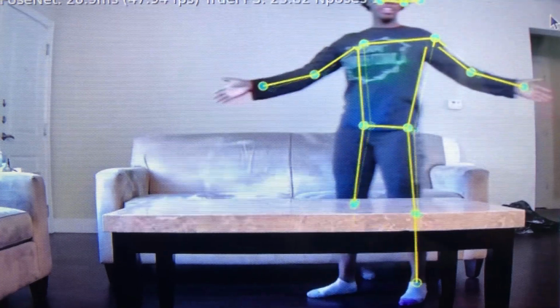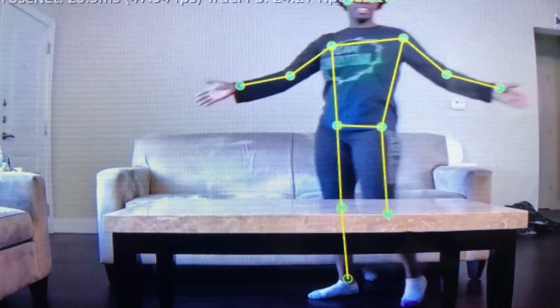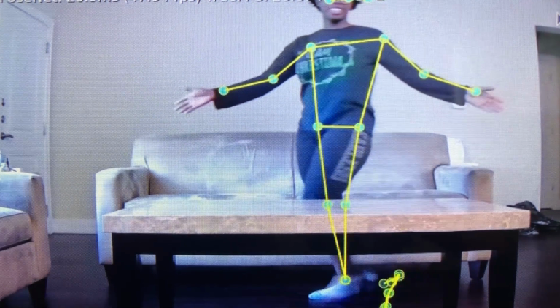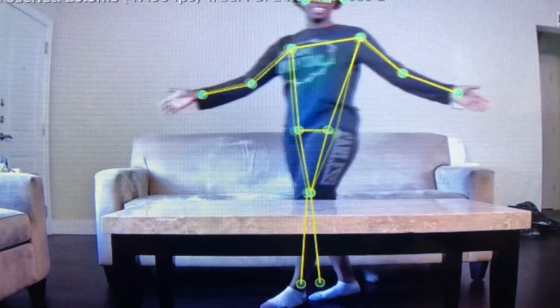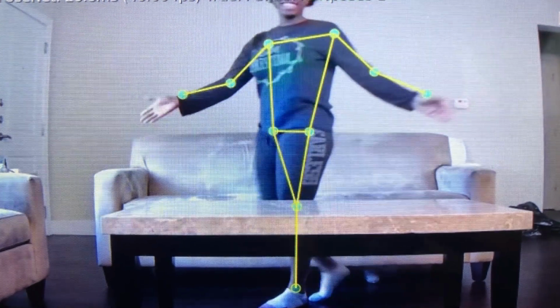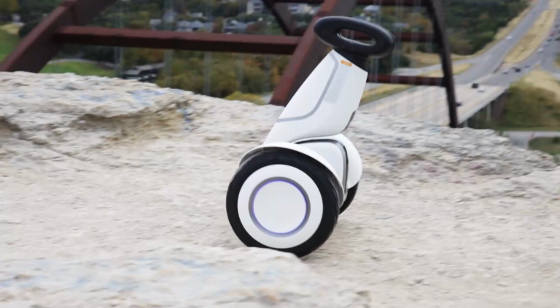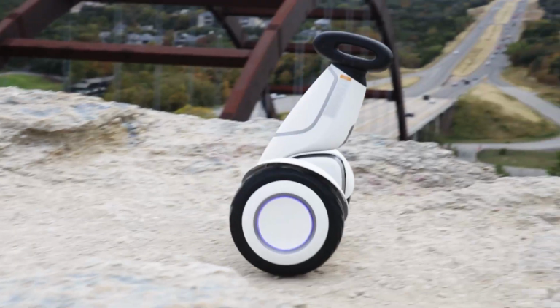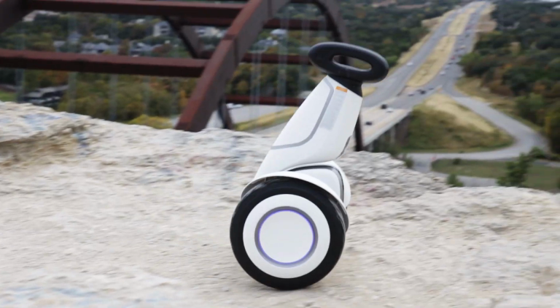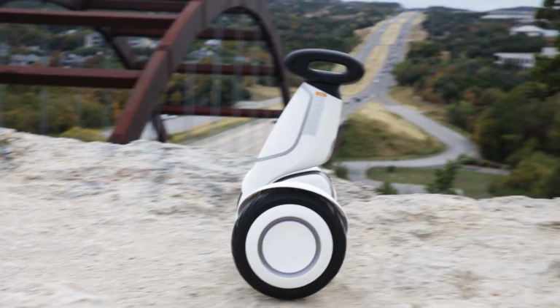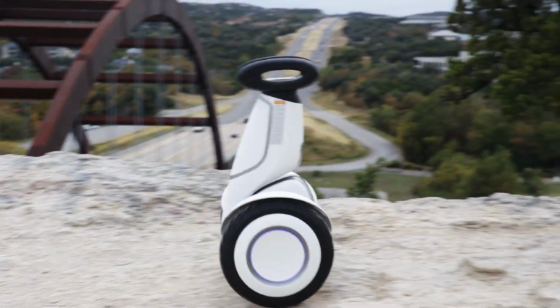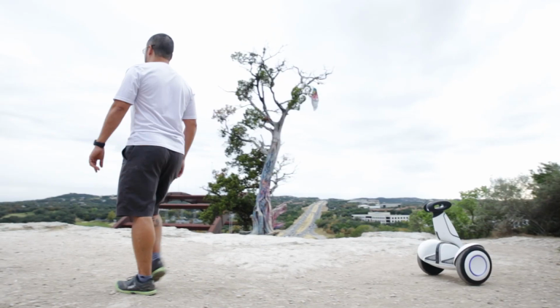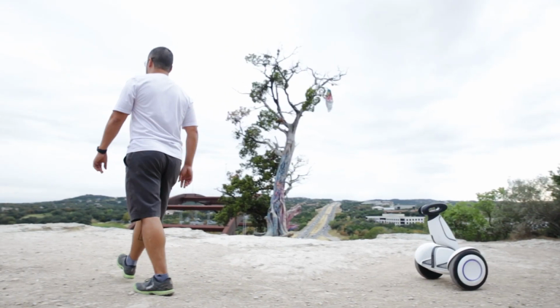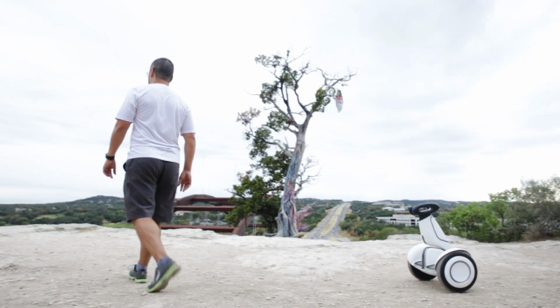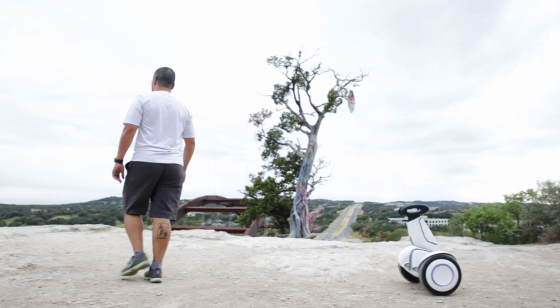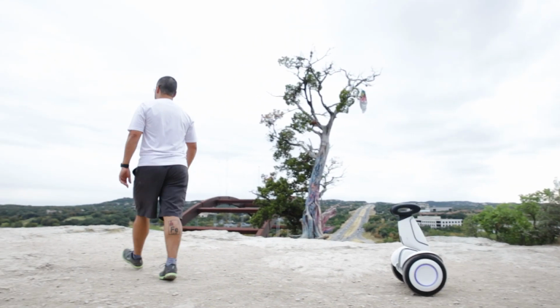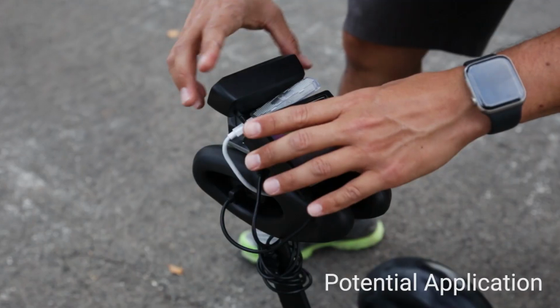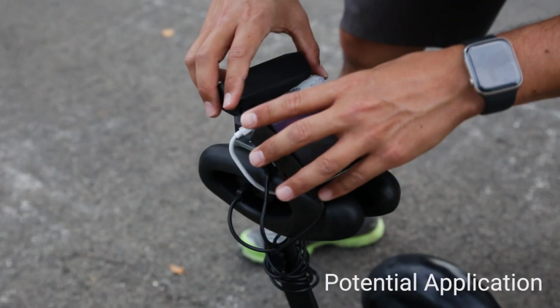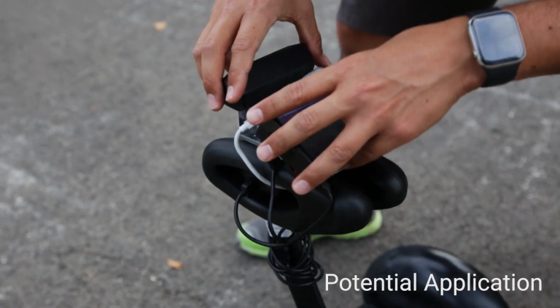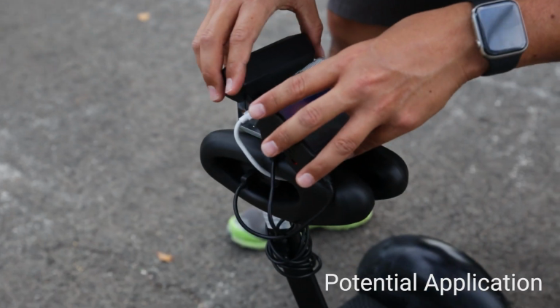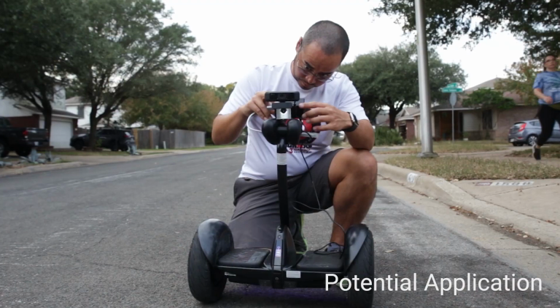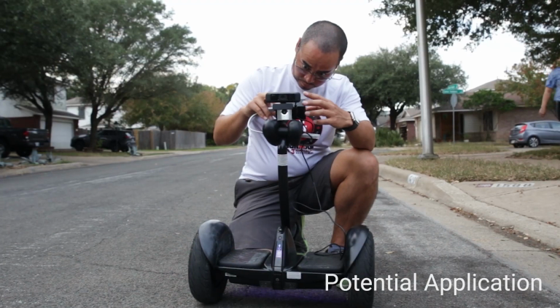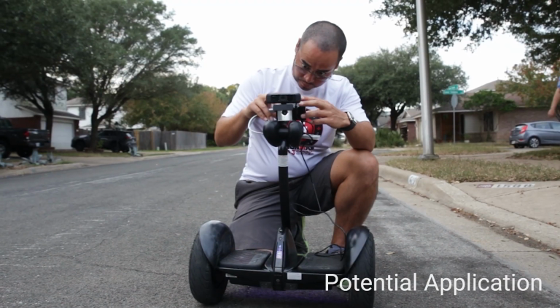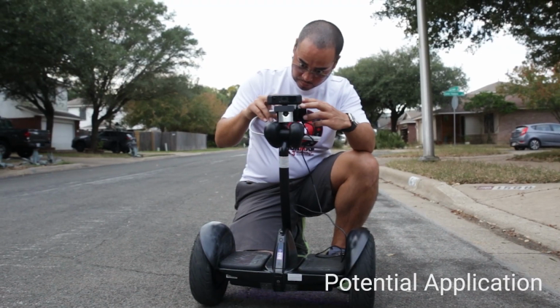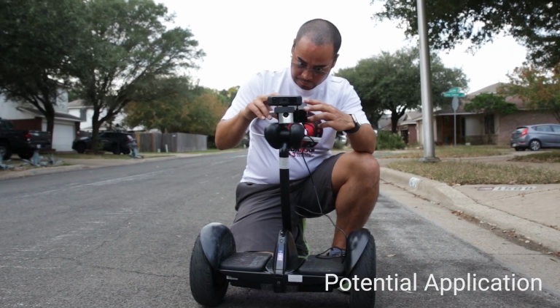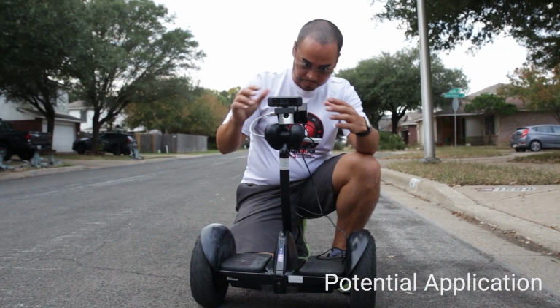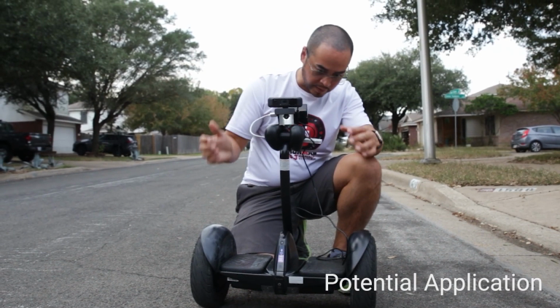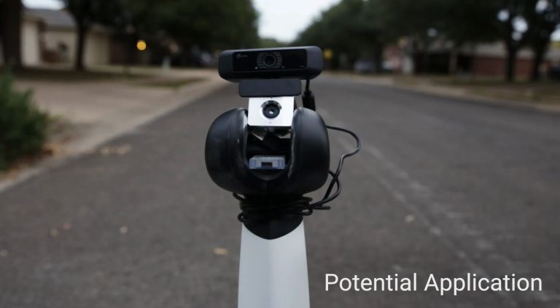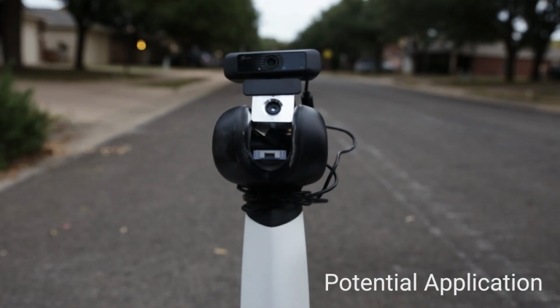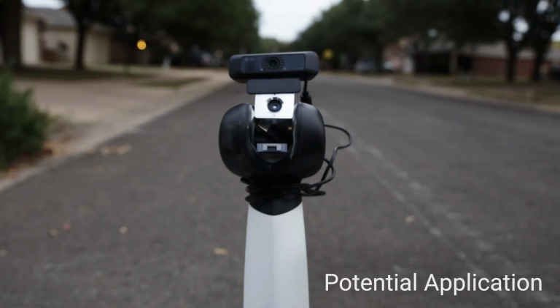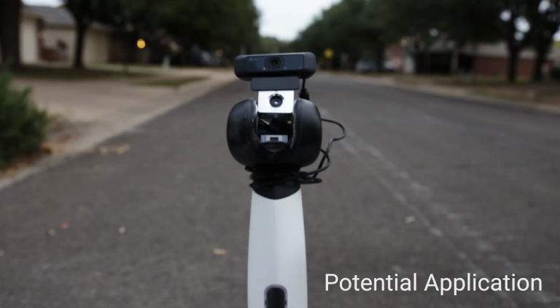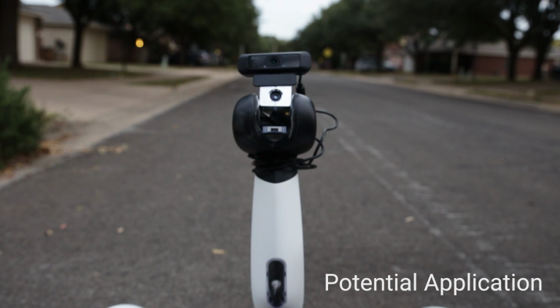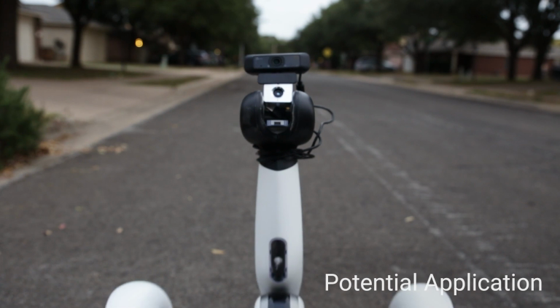You can count a number of people, follow objects around, and then the robotics applications where you're doing autonomous driving or routes through an area.